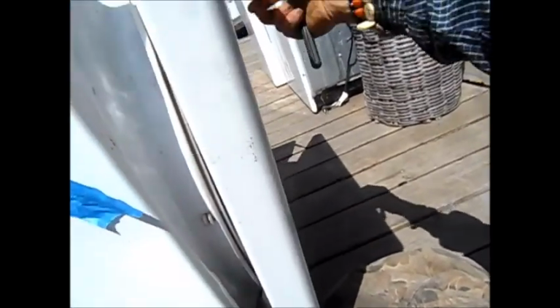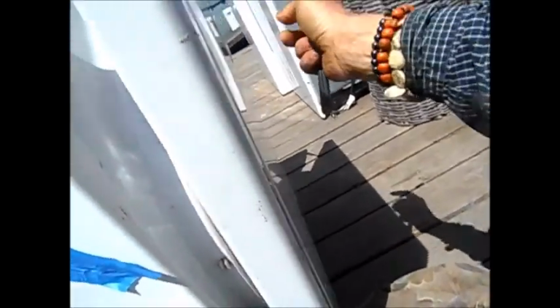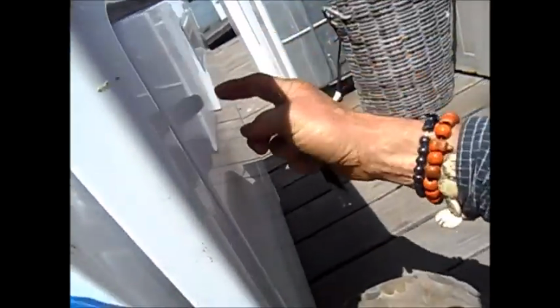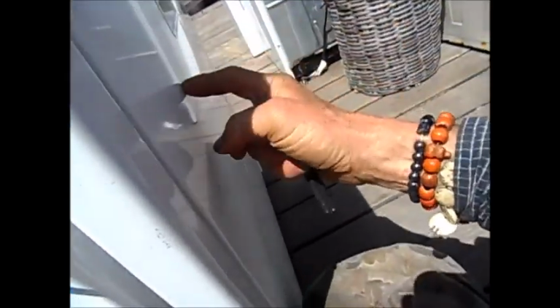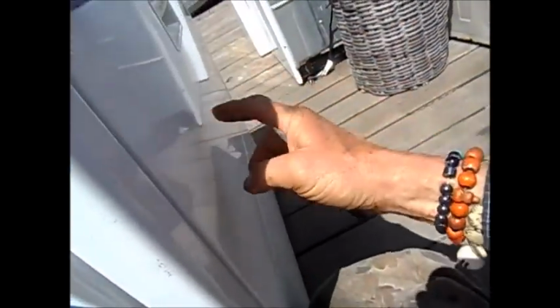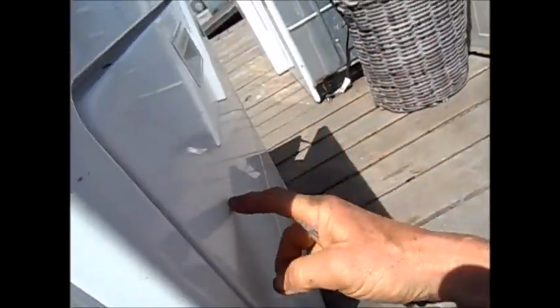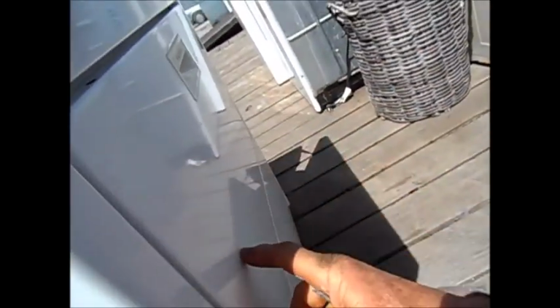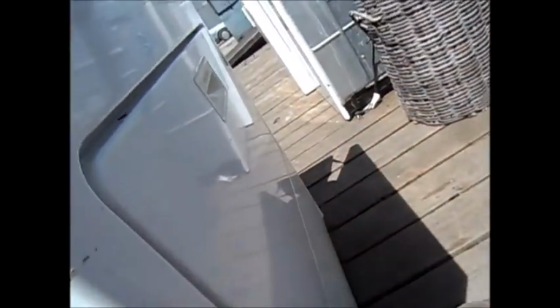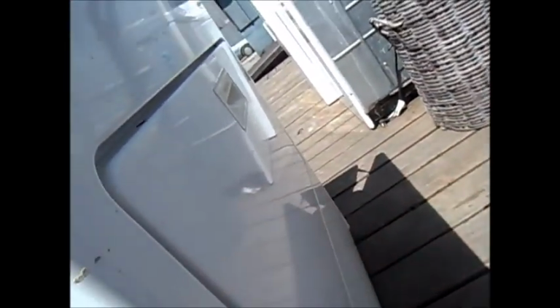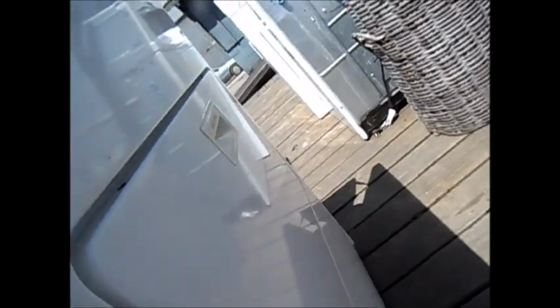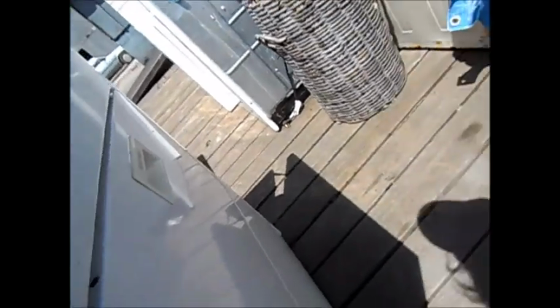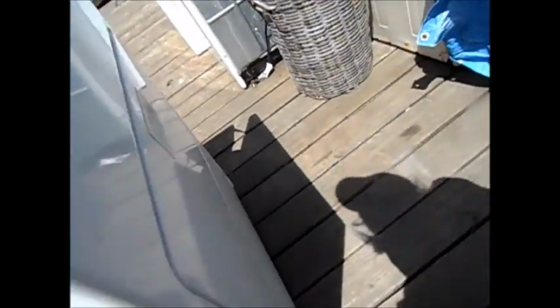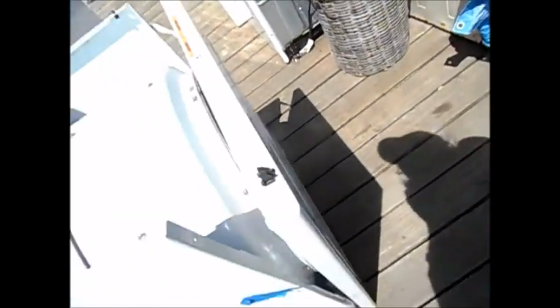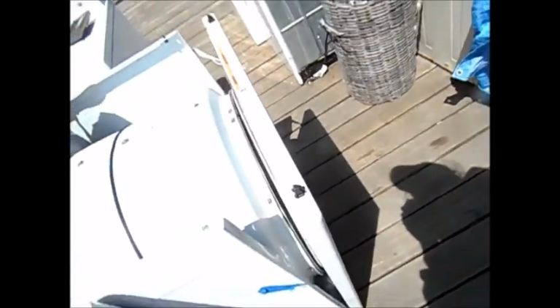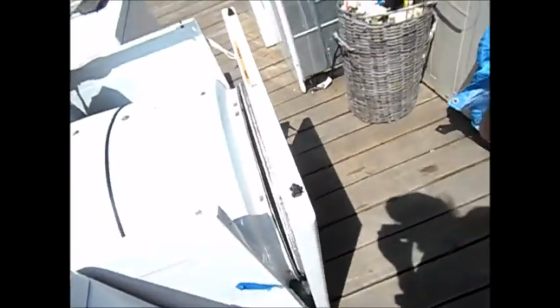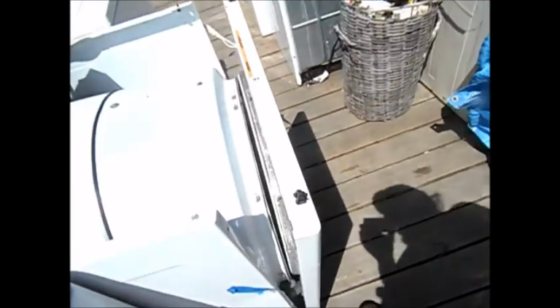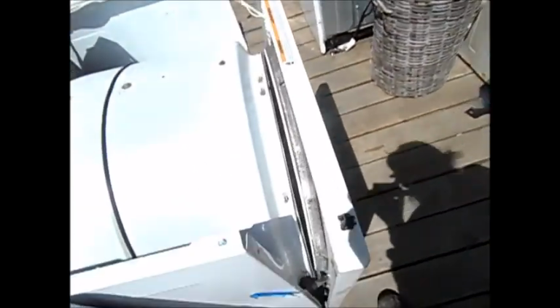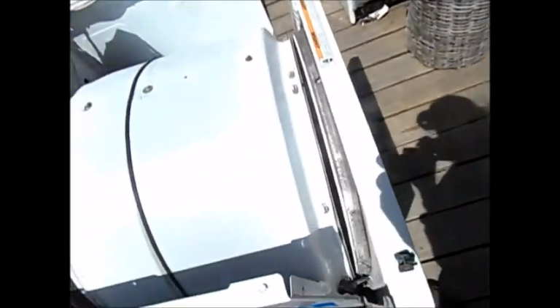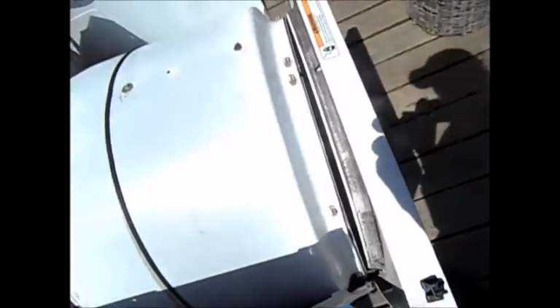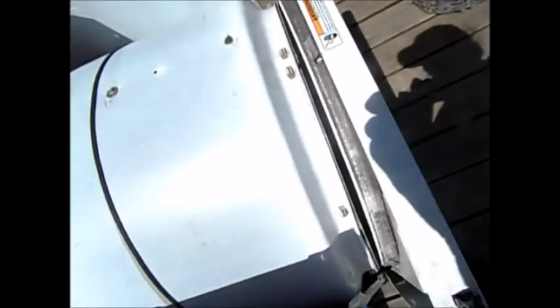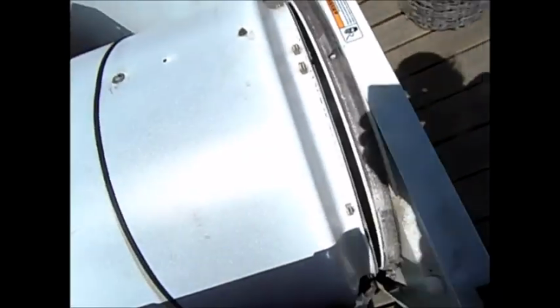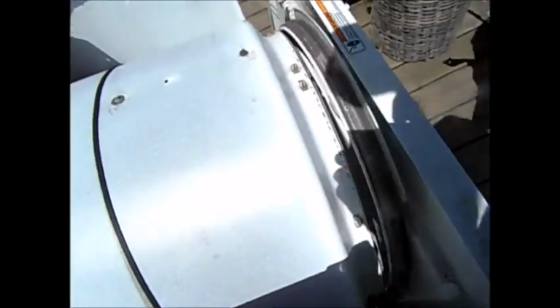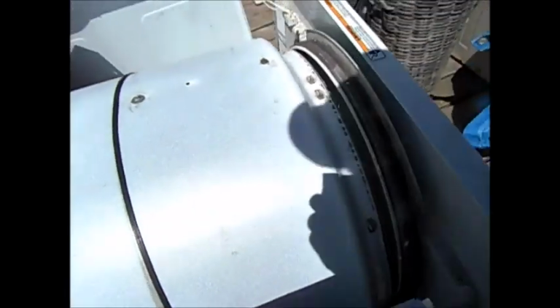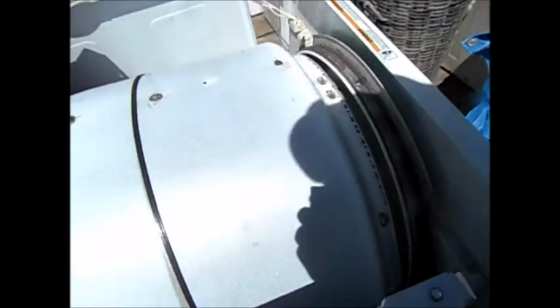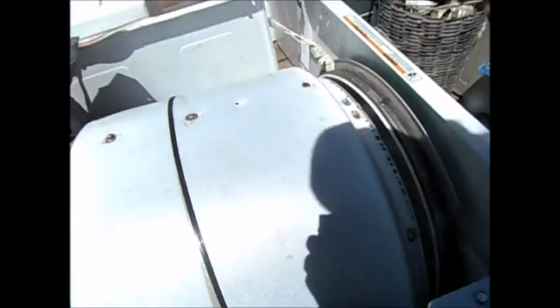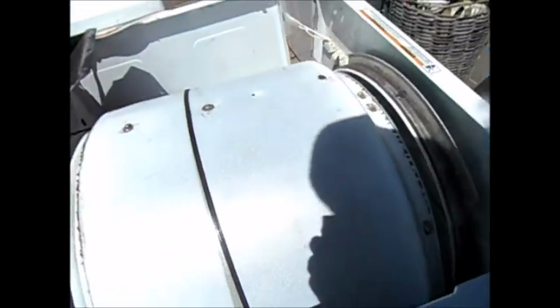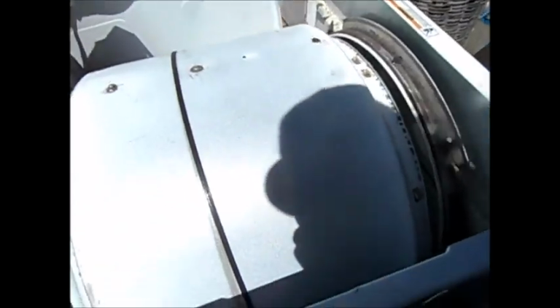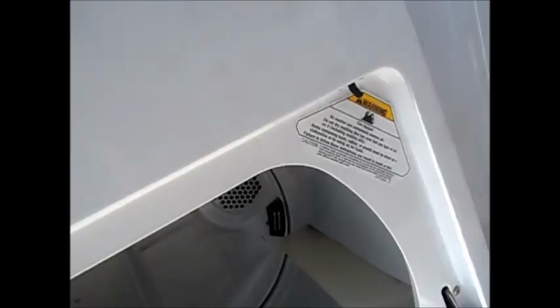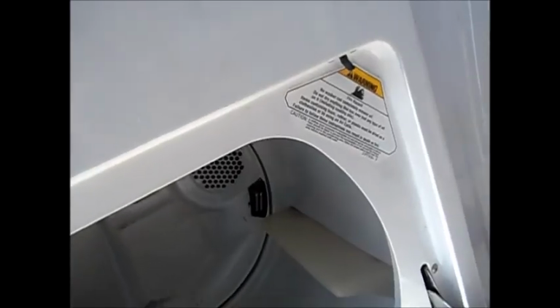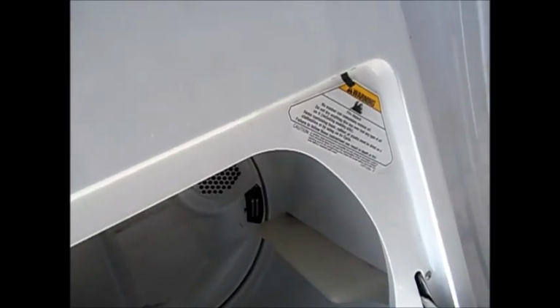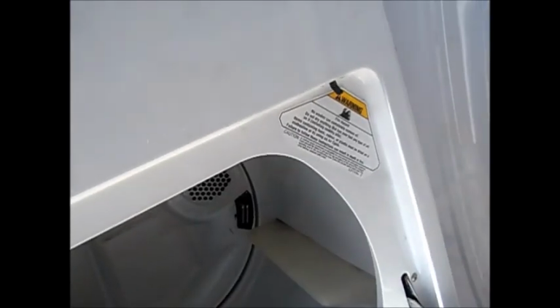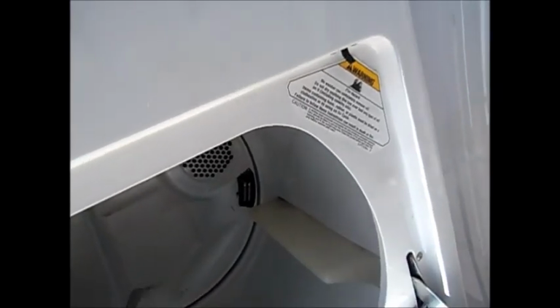So it should hold the clothes in. Talk to you later, thanks for watching.